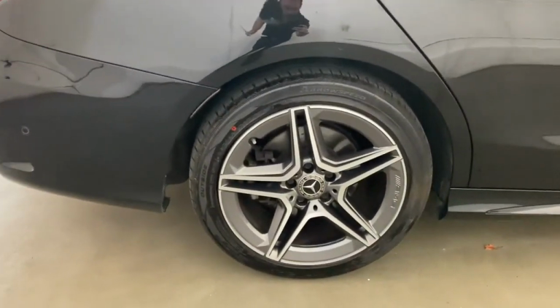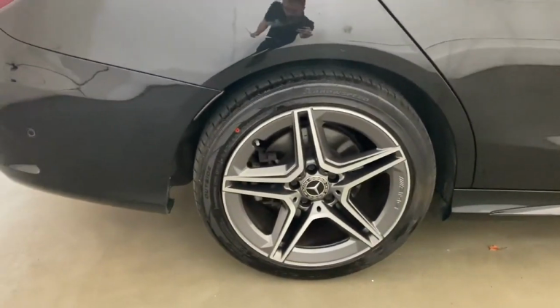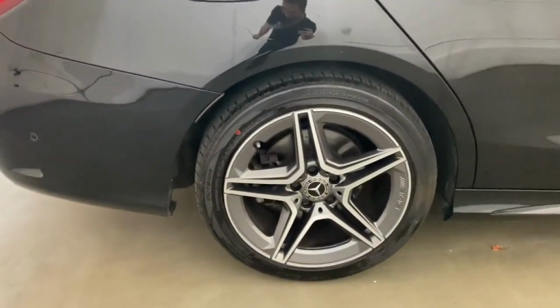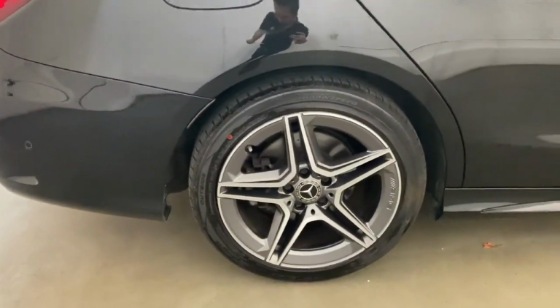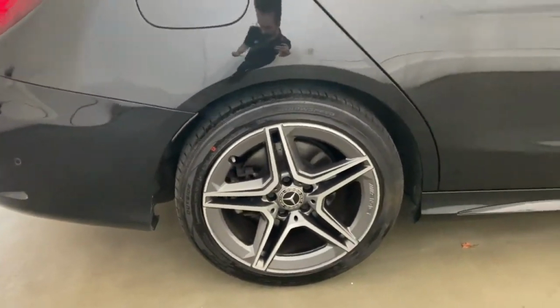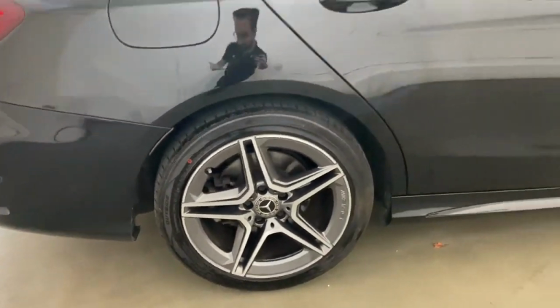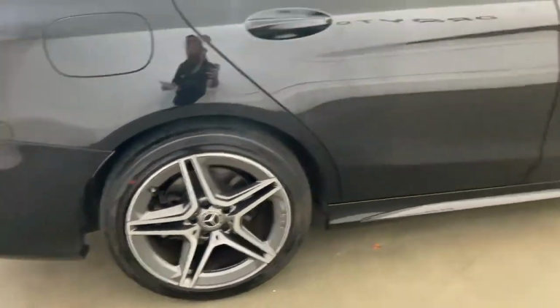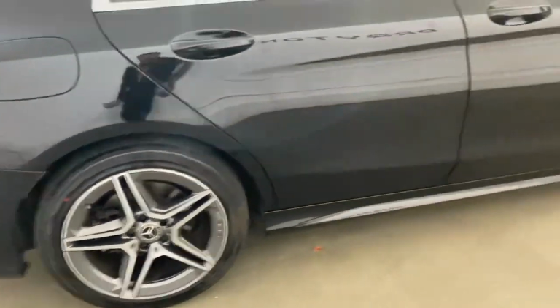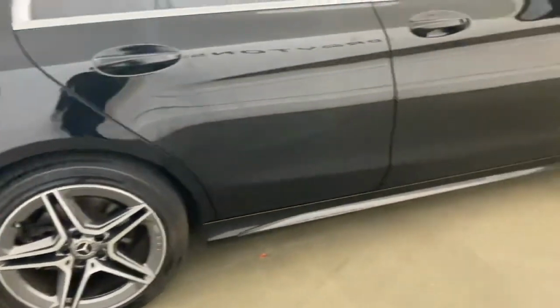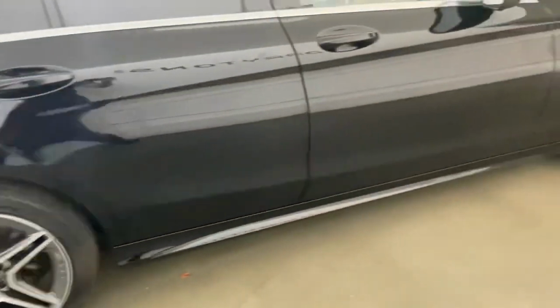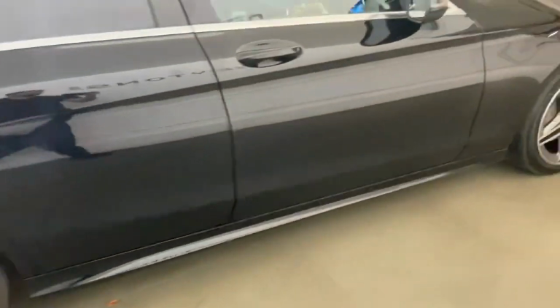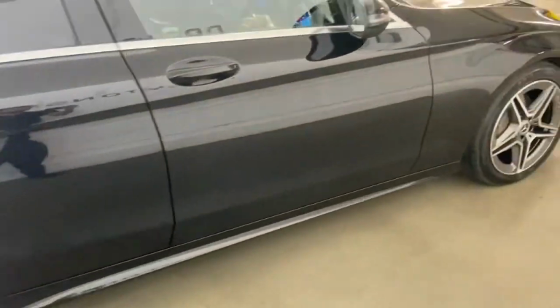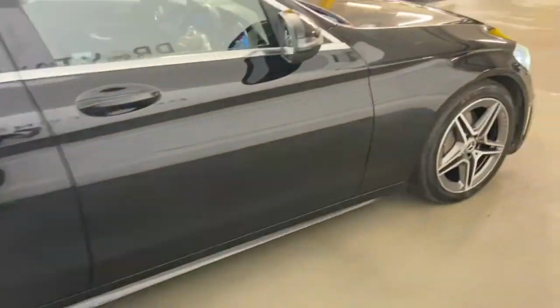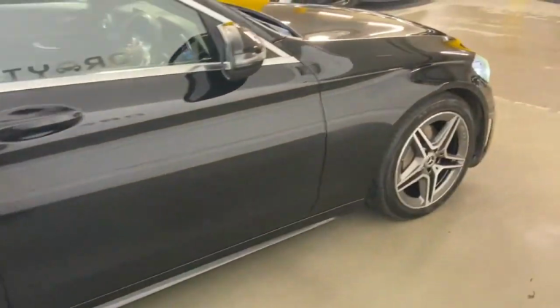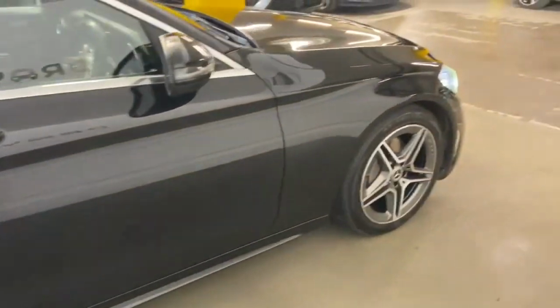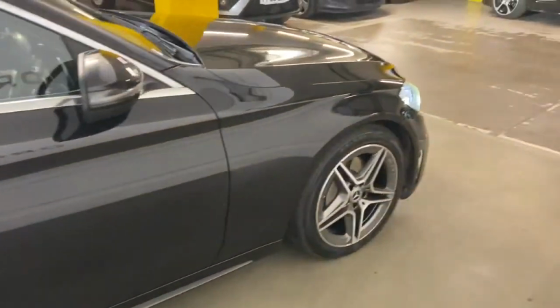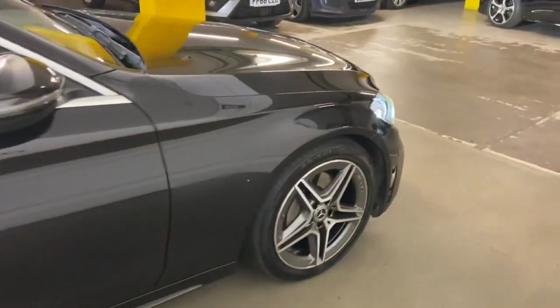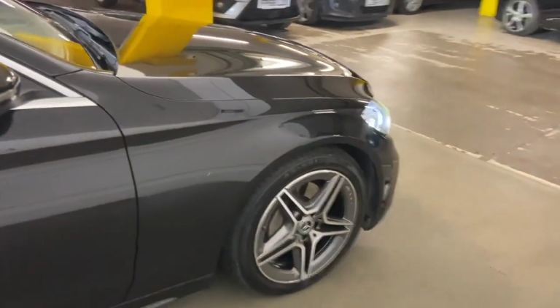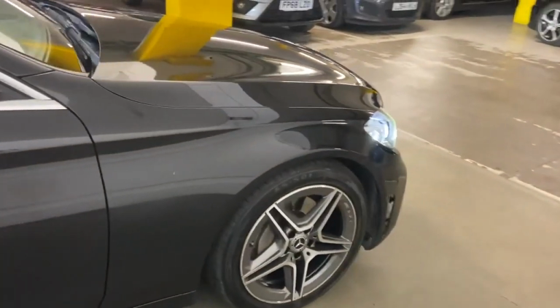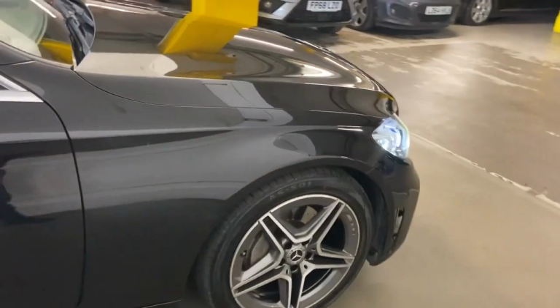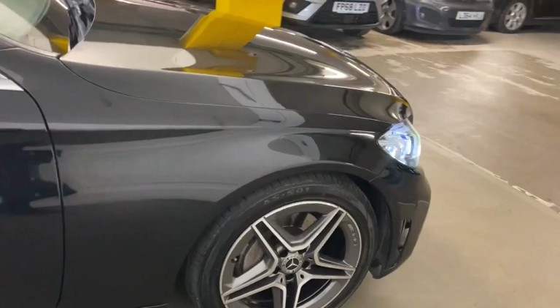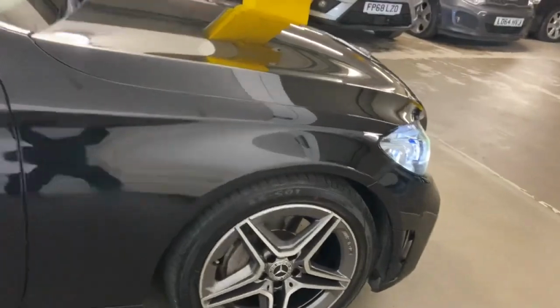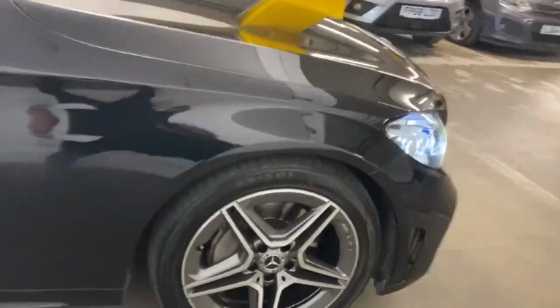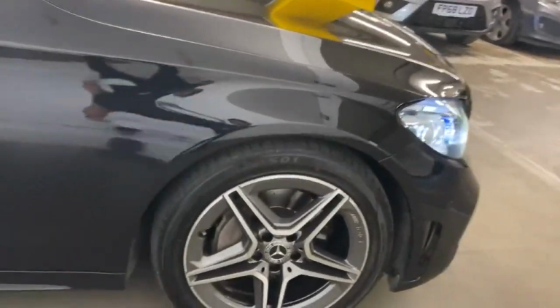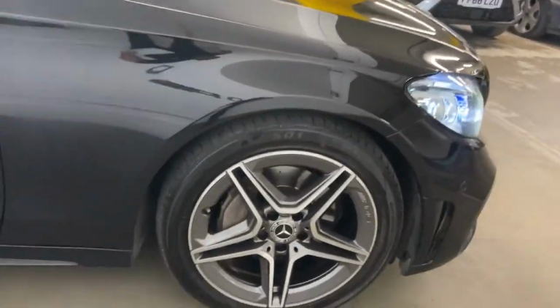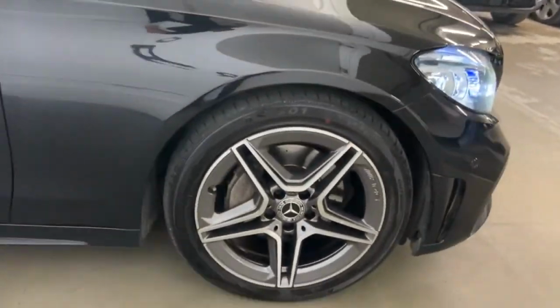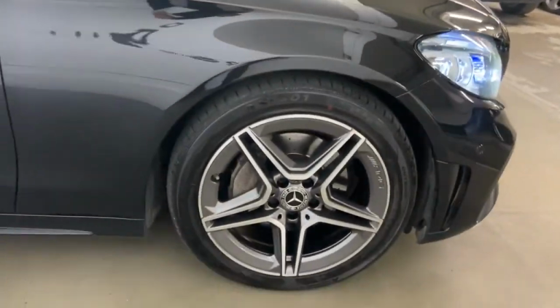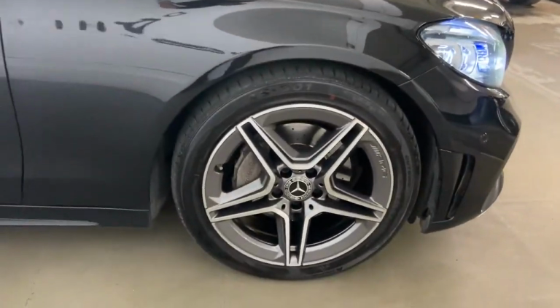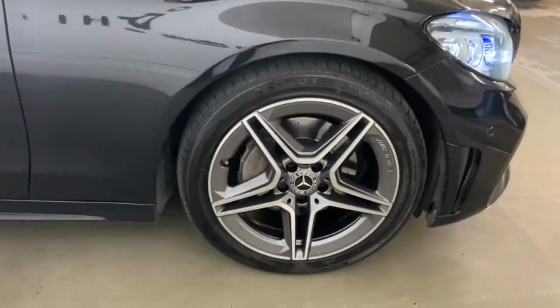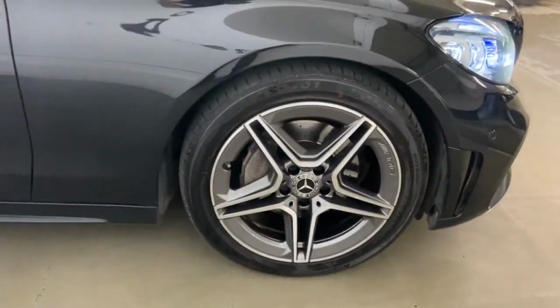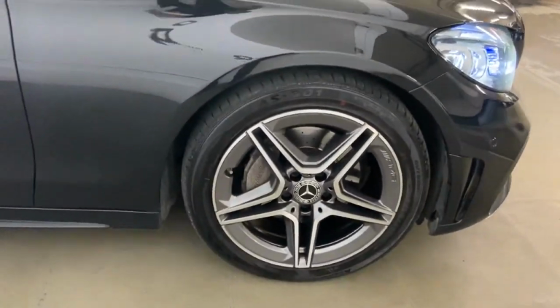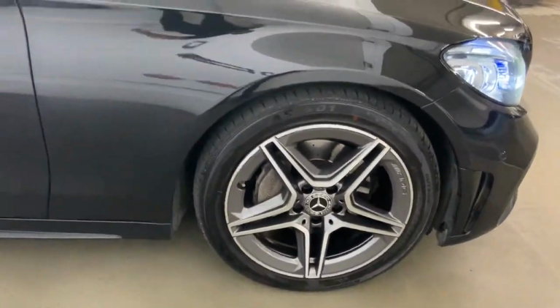This car has MOT until the end of July 2025 and it's got a full service history.